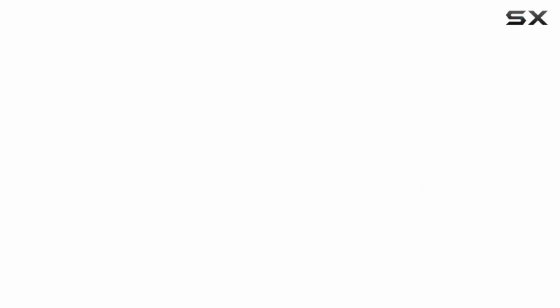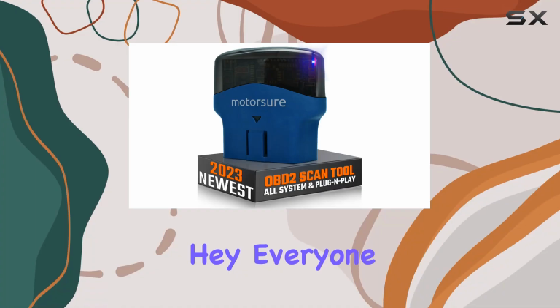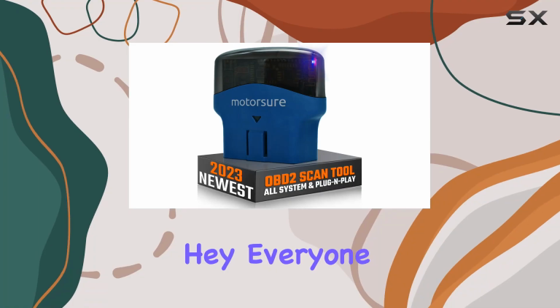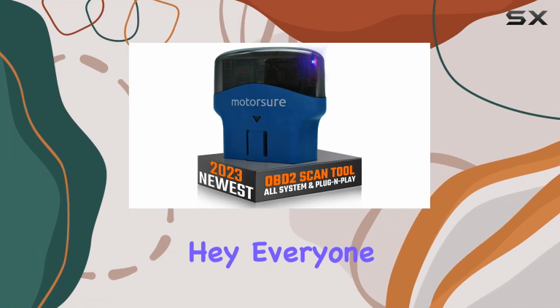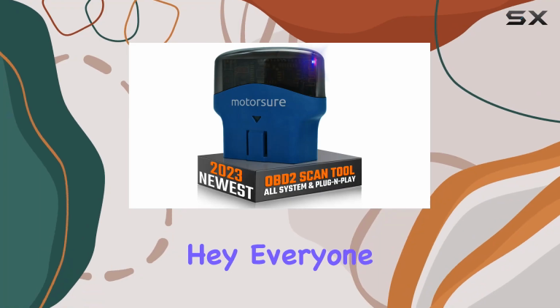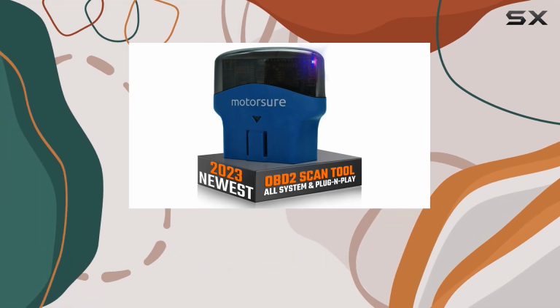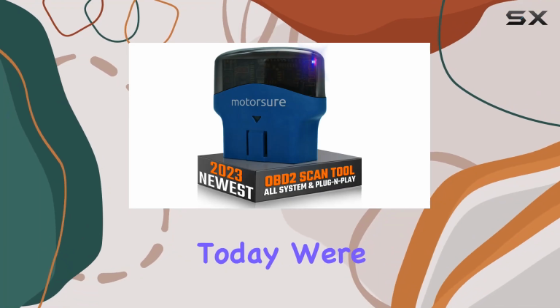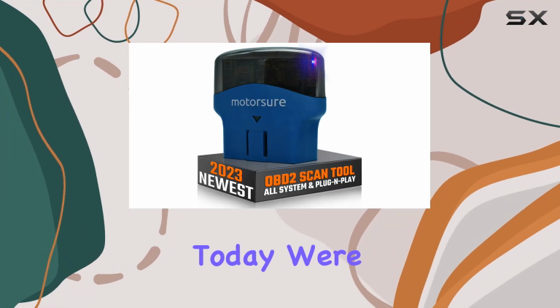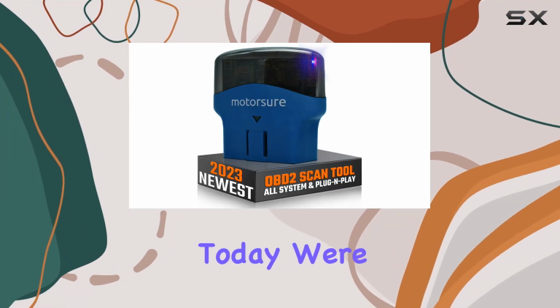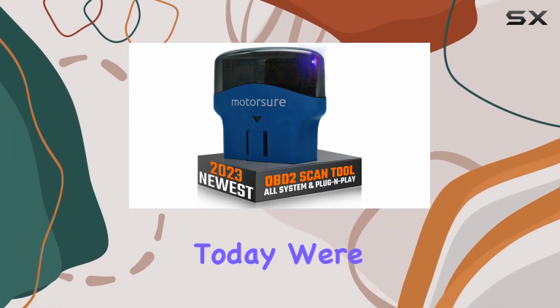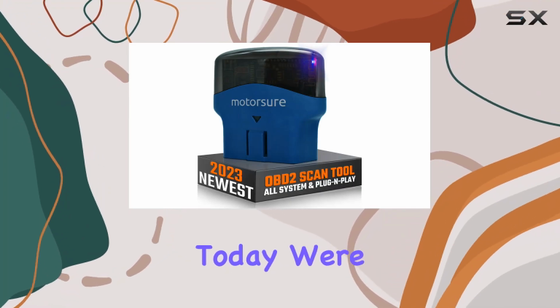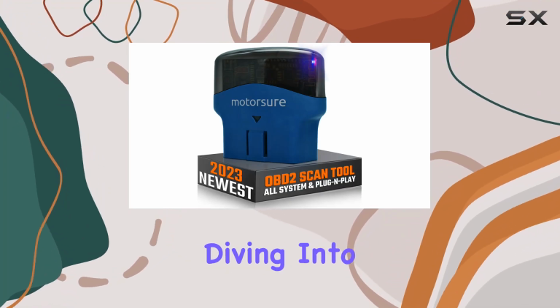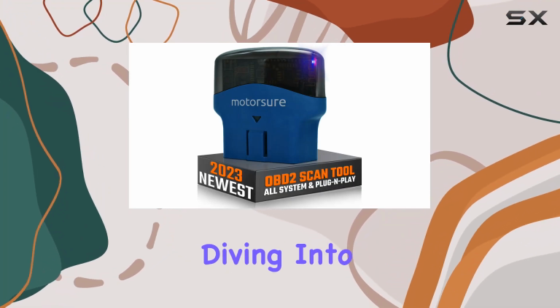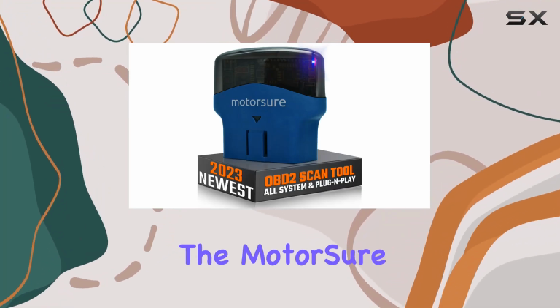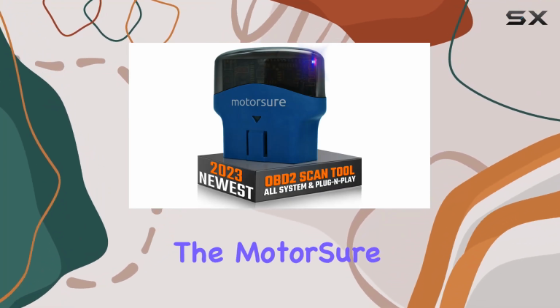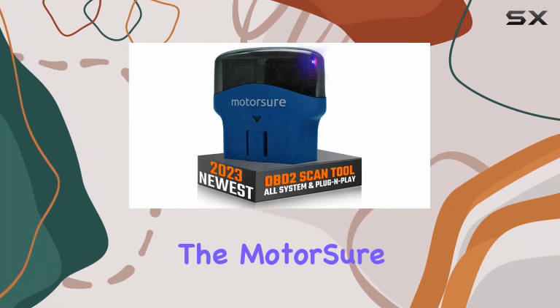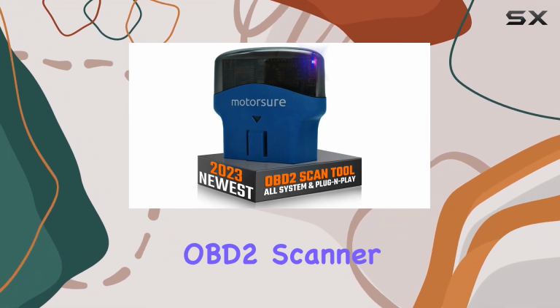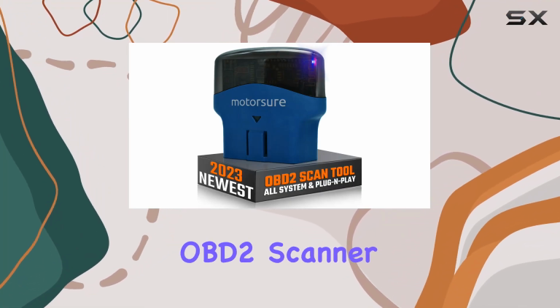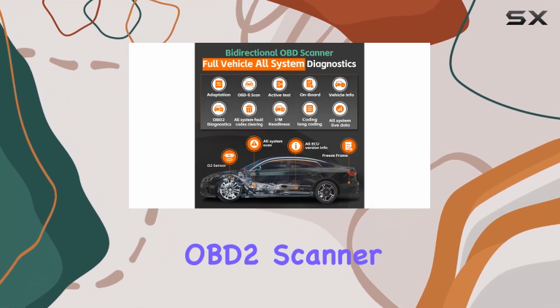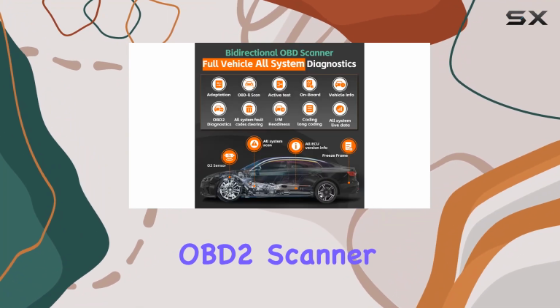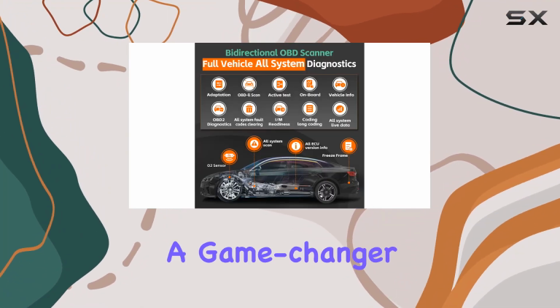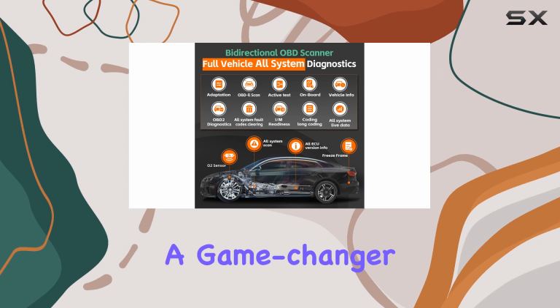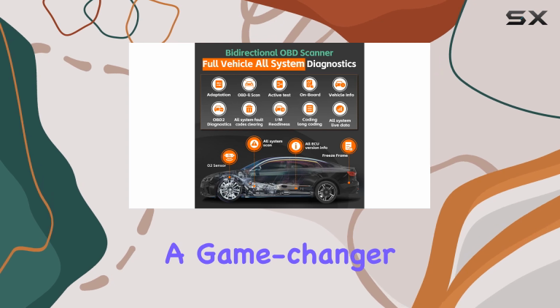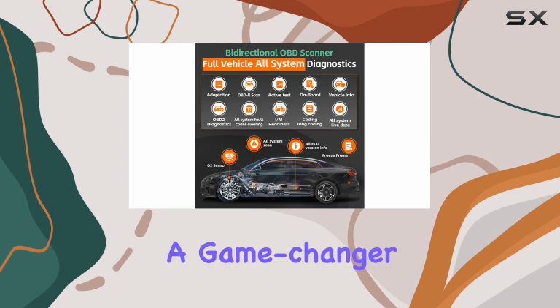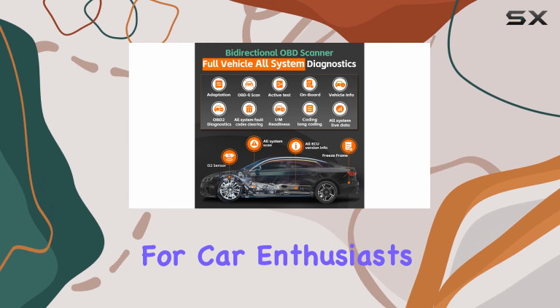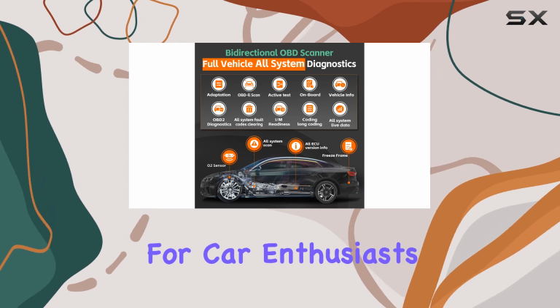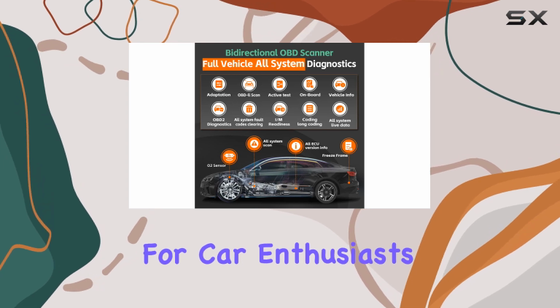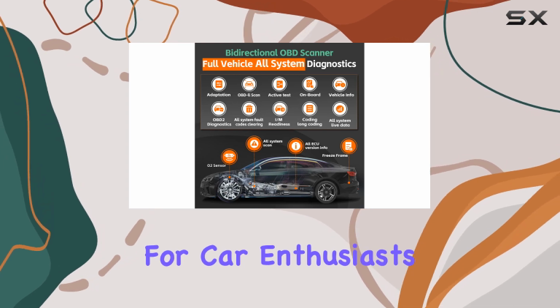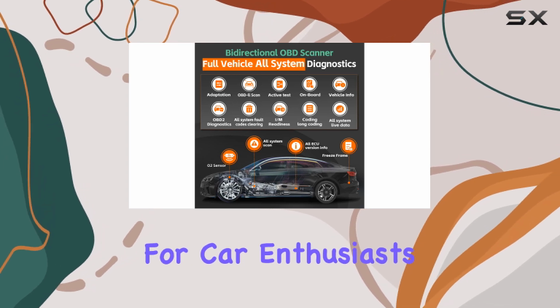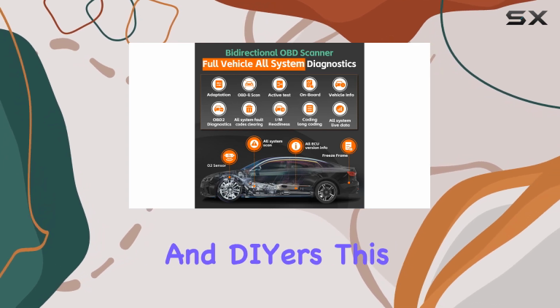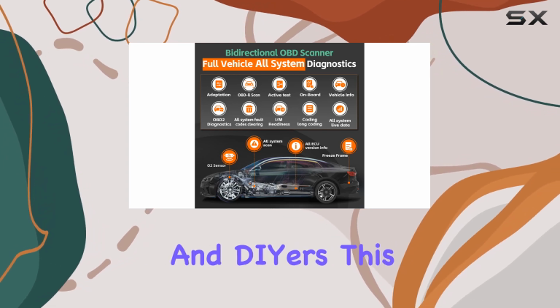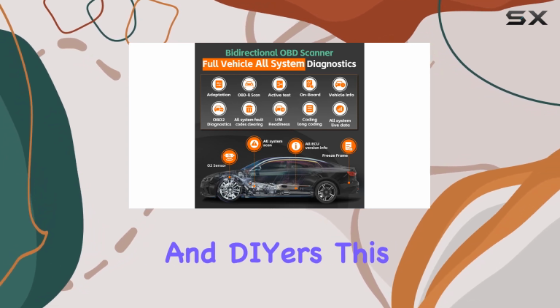Hey everyone! Today we're diving into the MotorSure OBD2 scanner, a game-changer for car enthusiasts and DIYers.